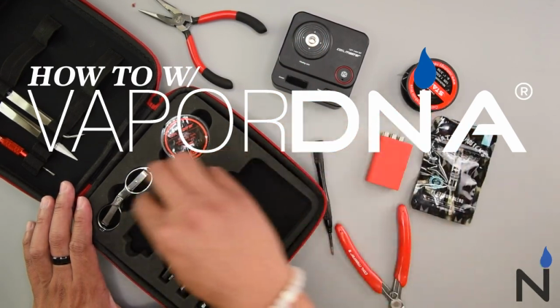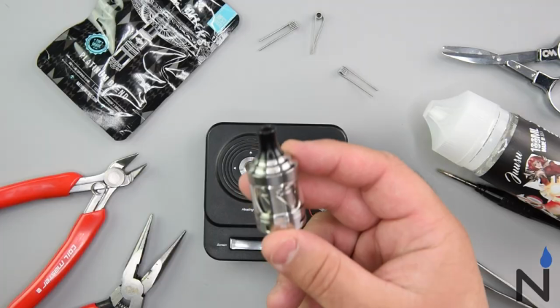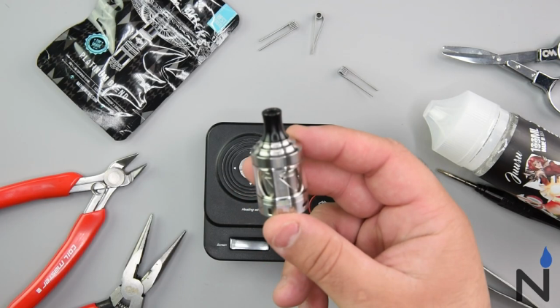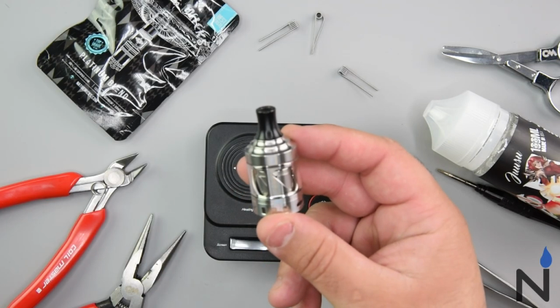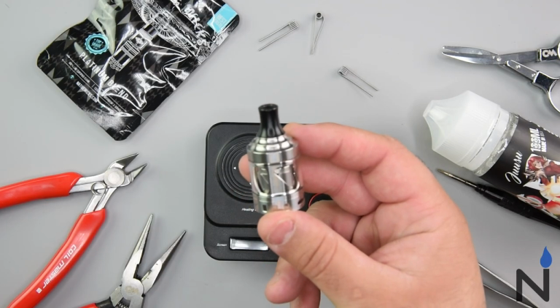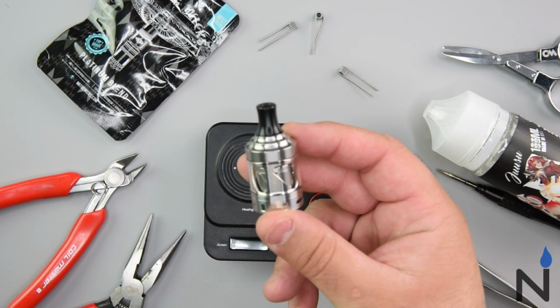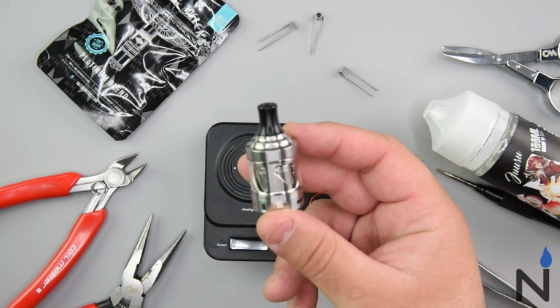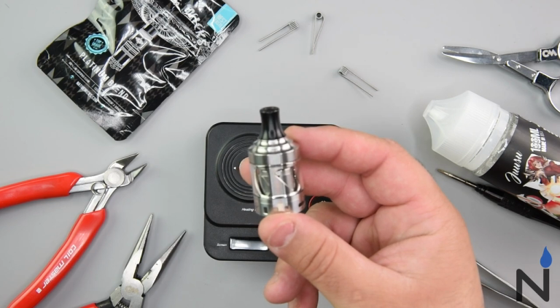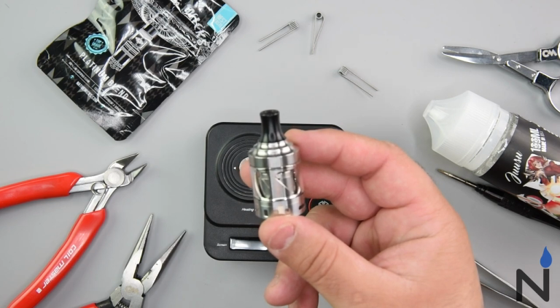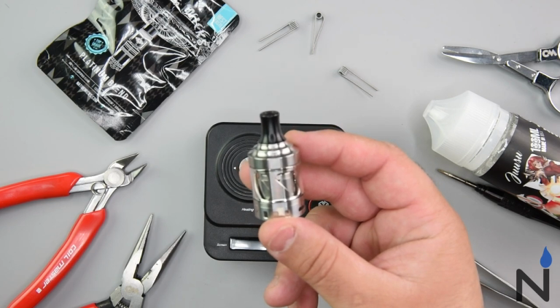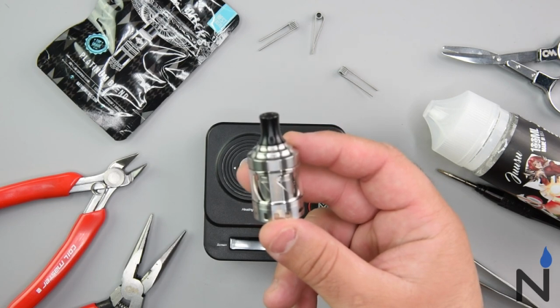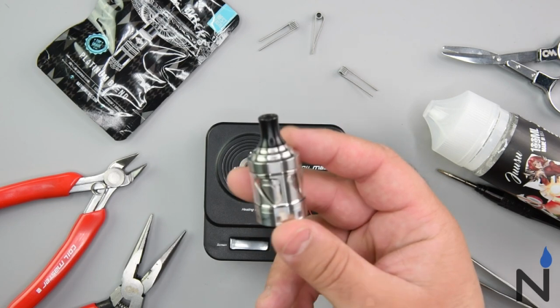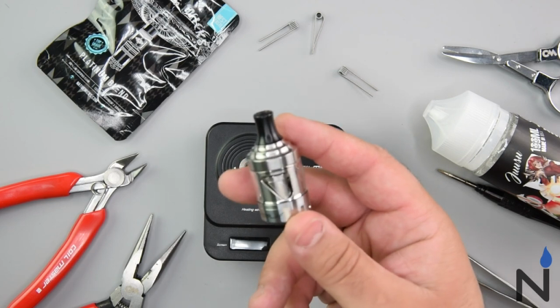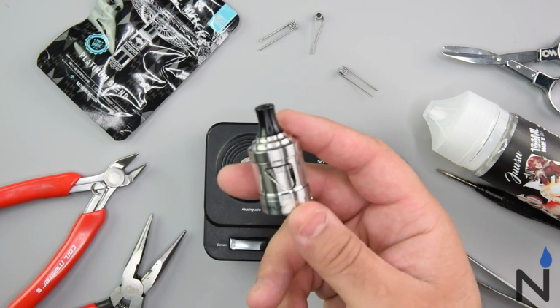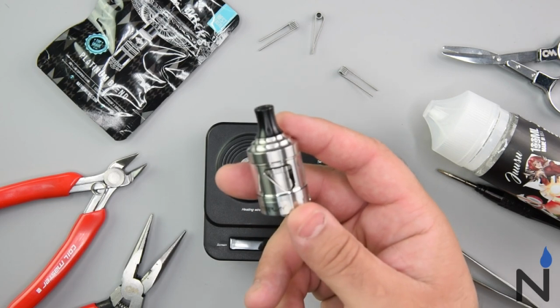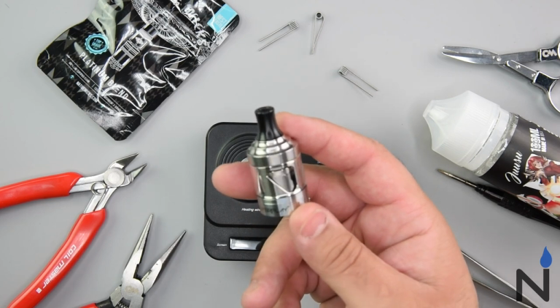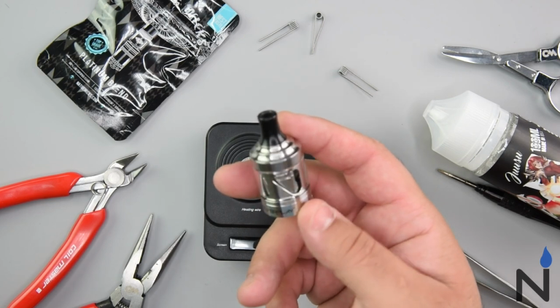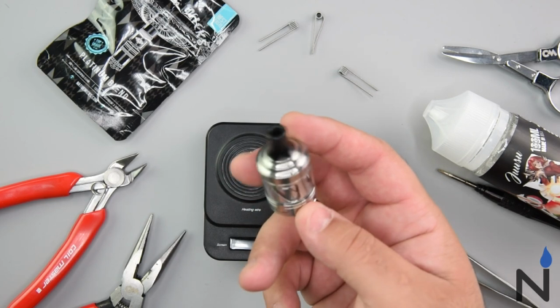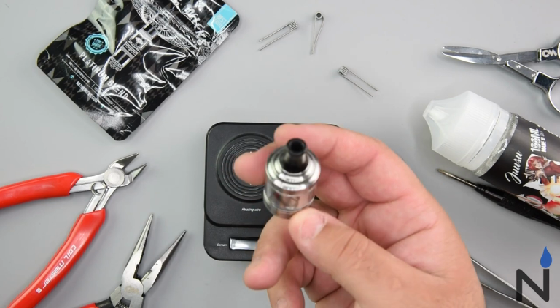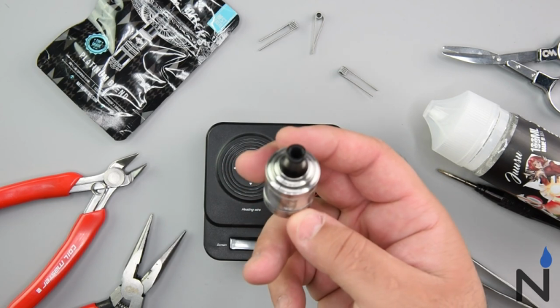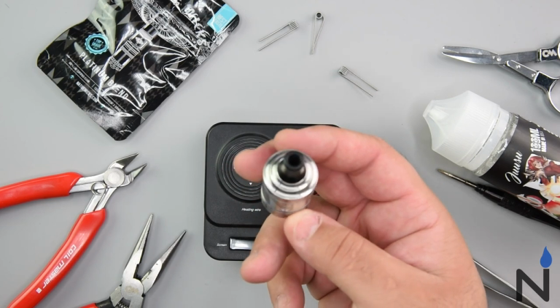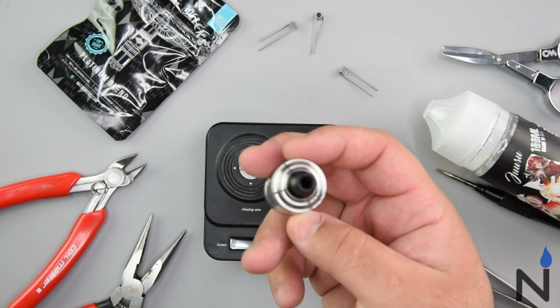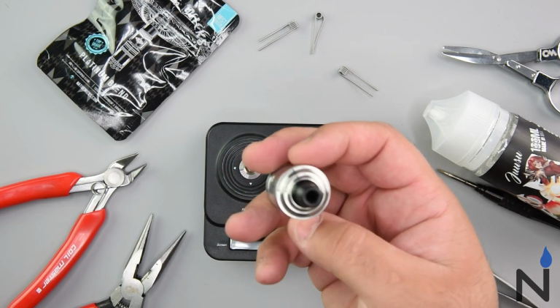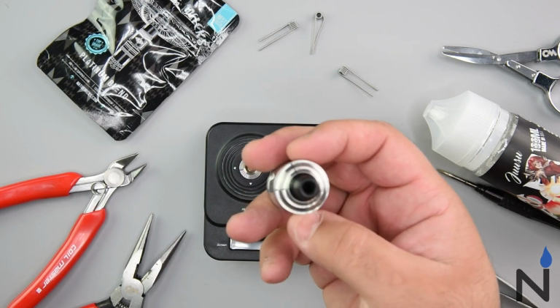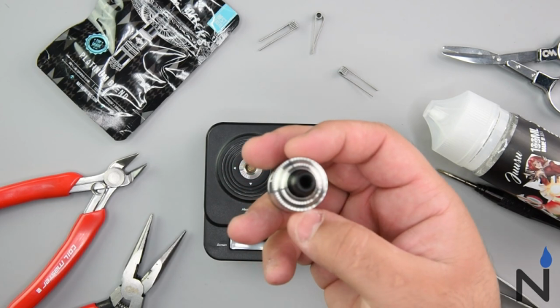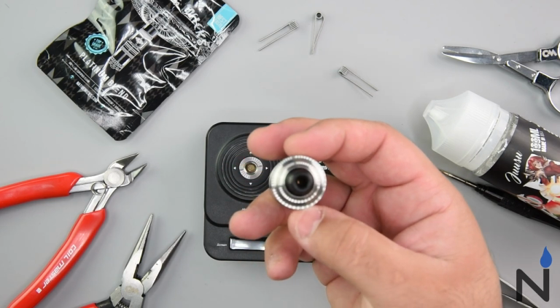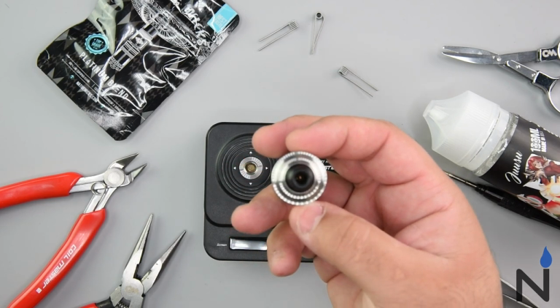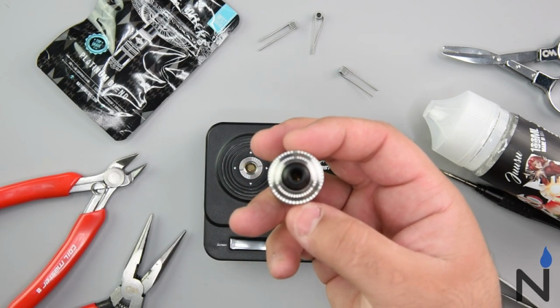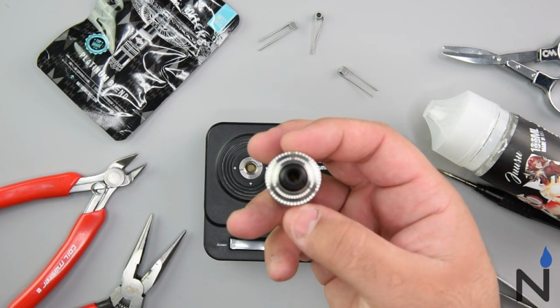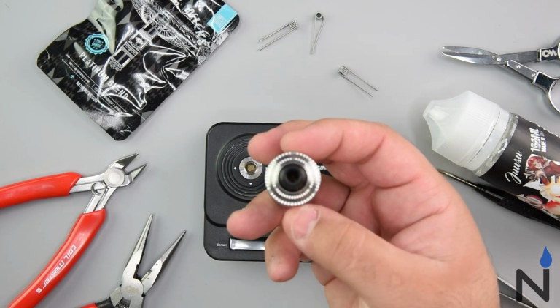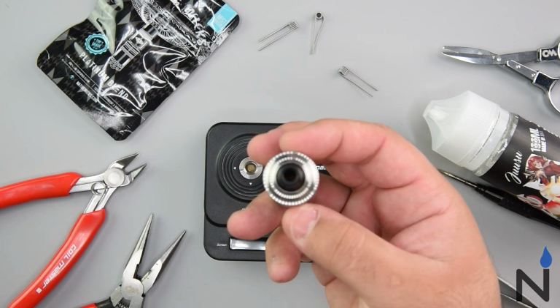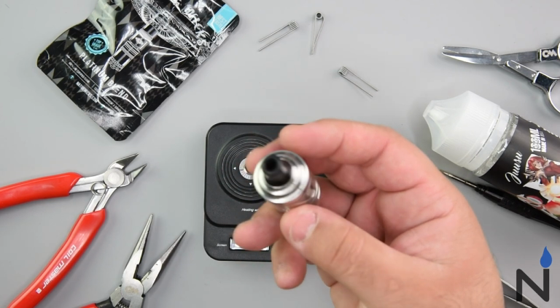All right guys, and here she is — the Silver Plague. Let's get building on it.